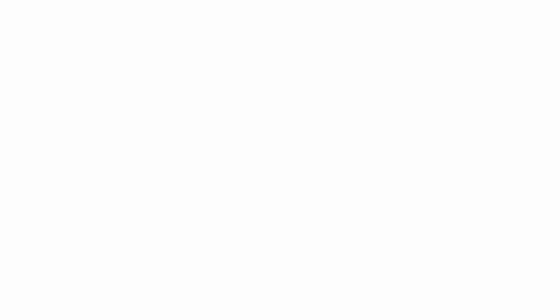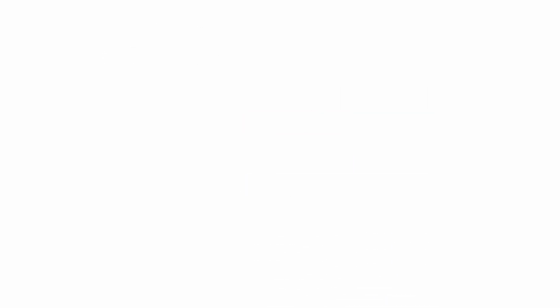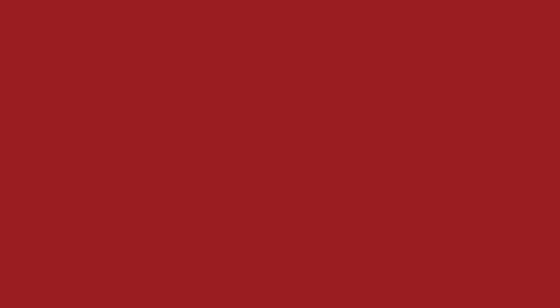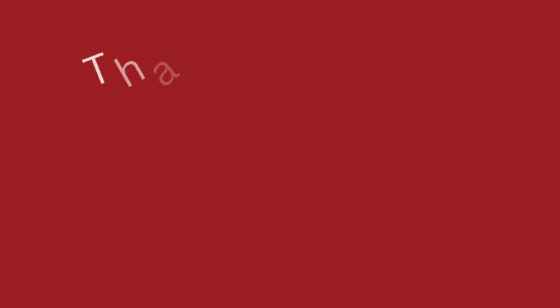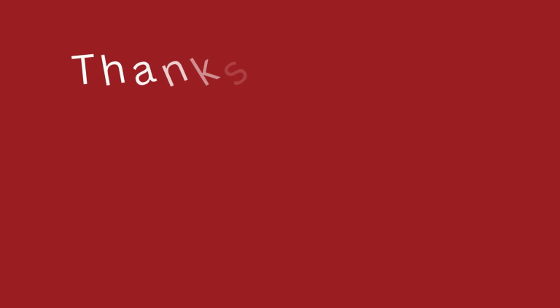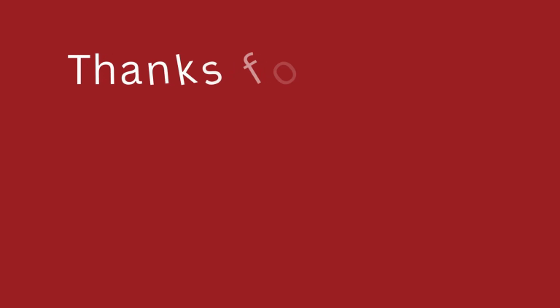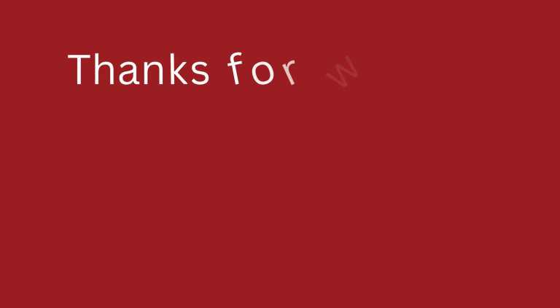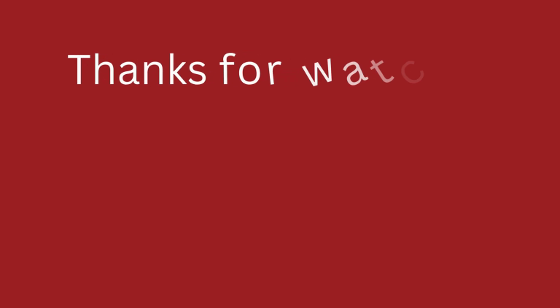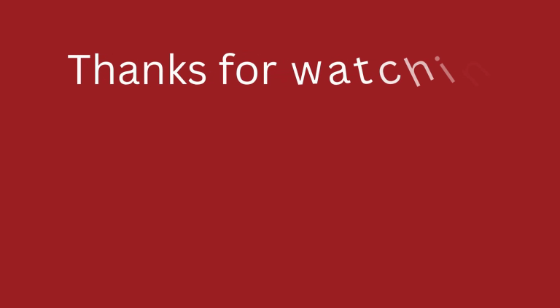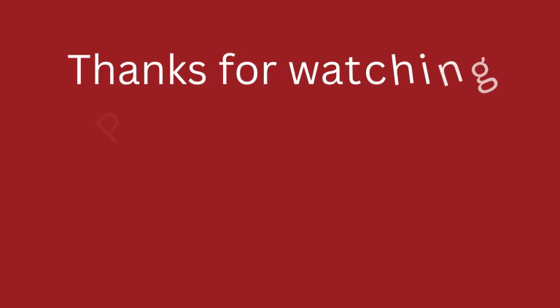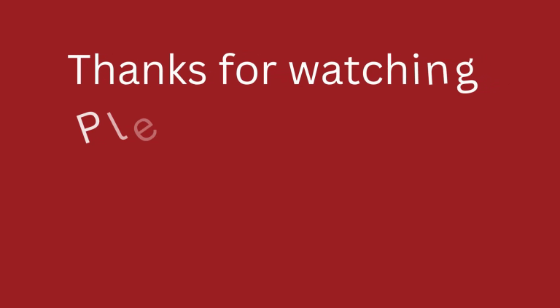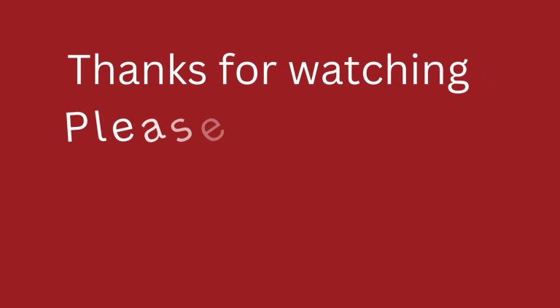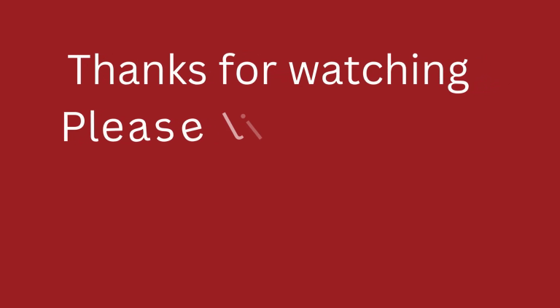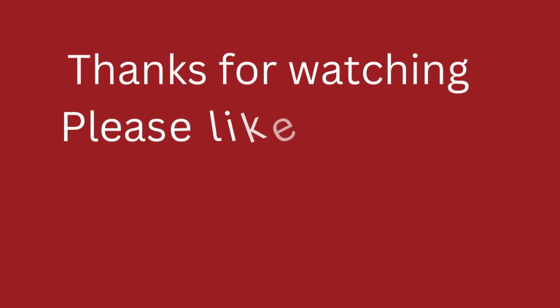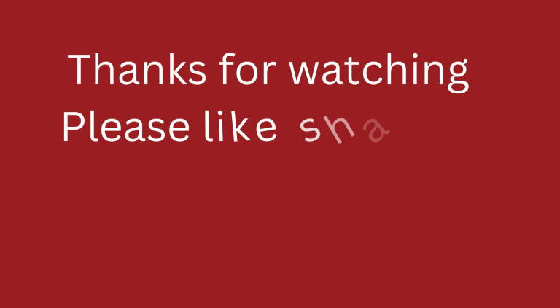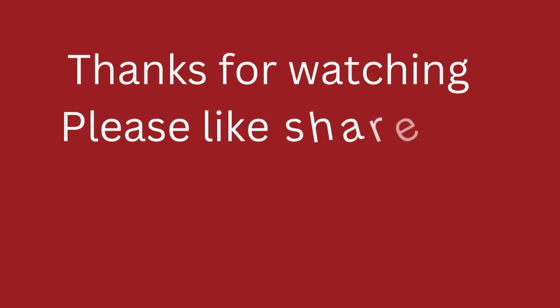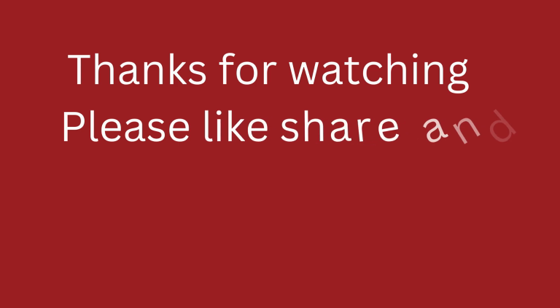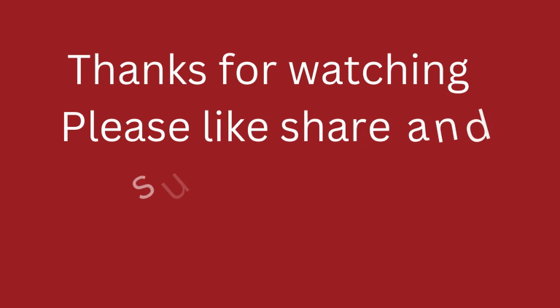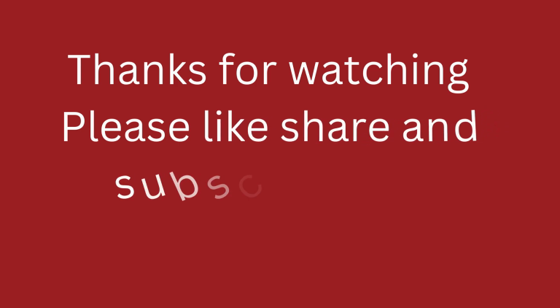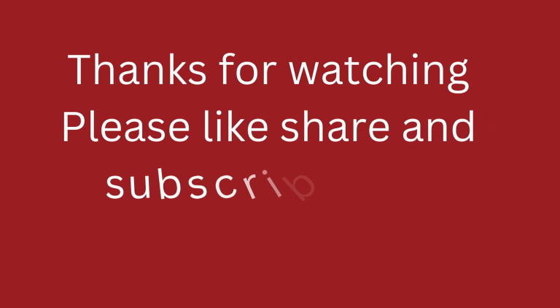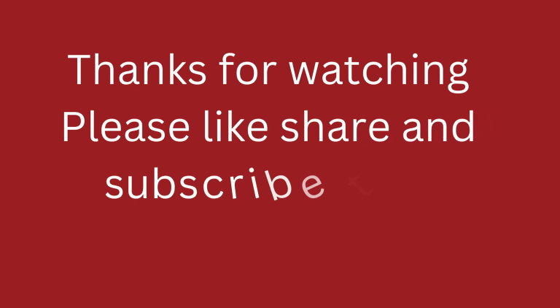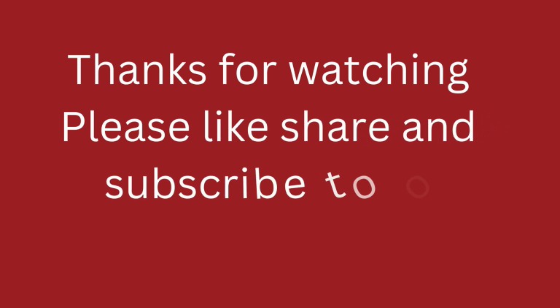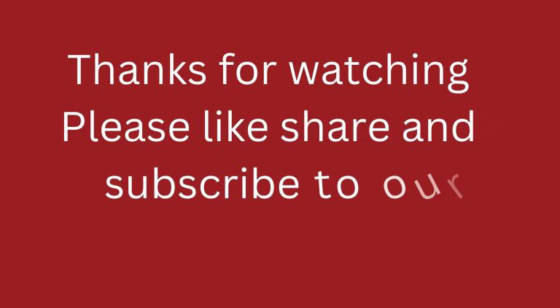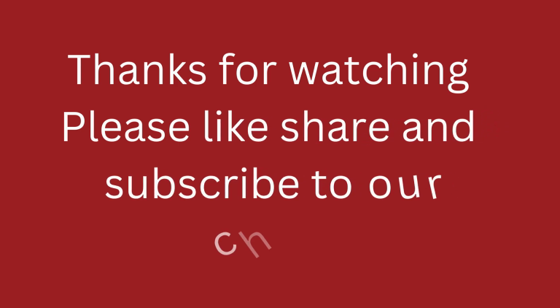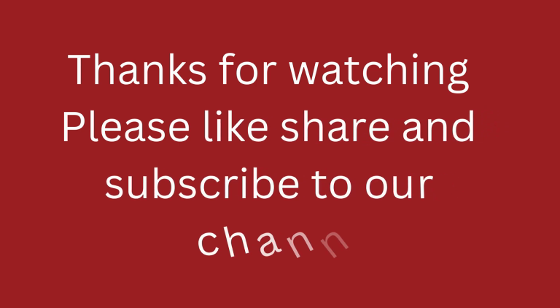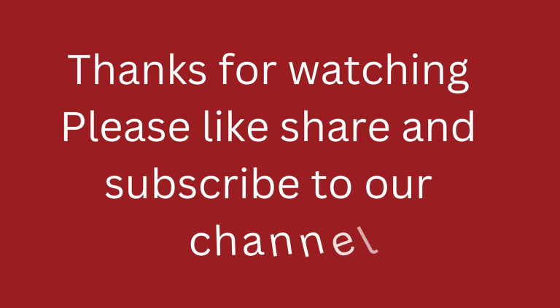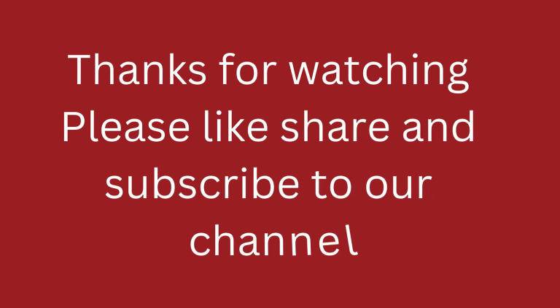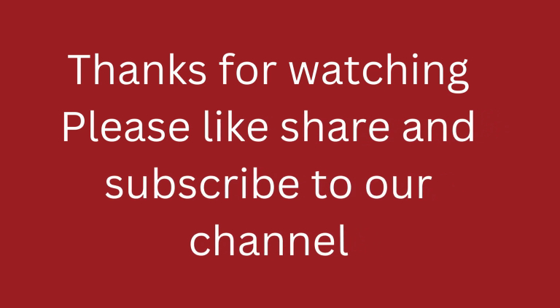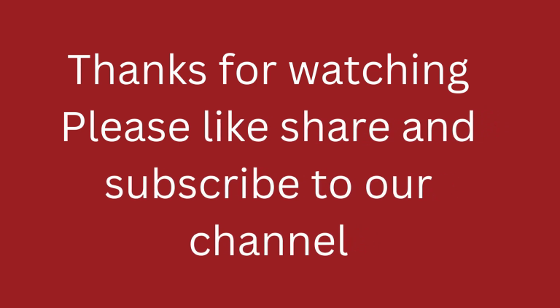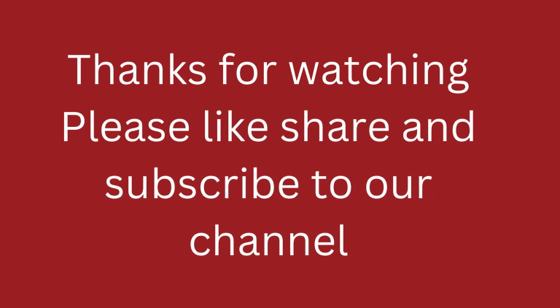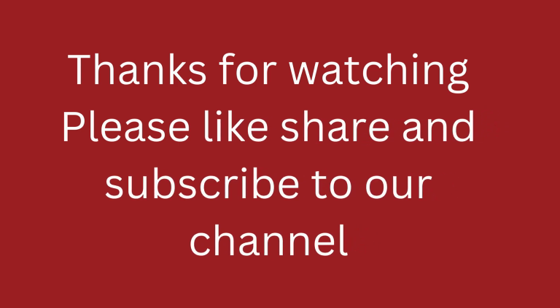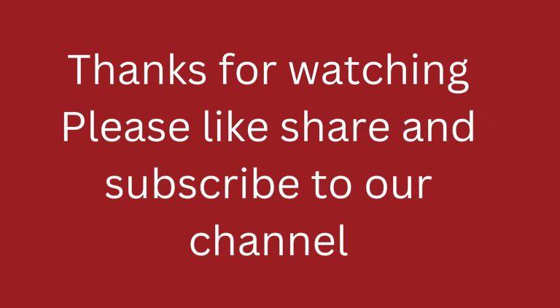Thanks for watching. Please like, share and subscribe to our channel.